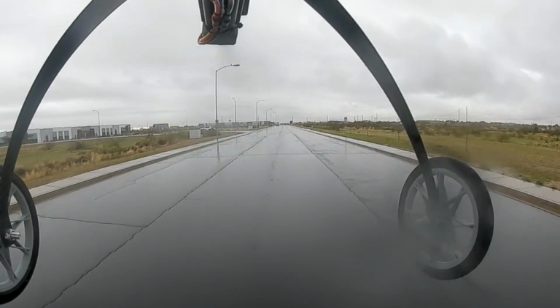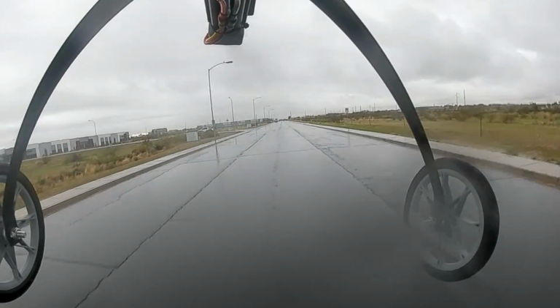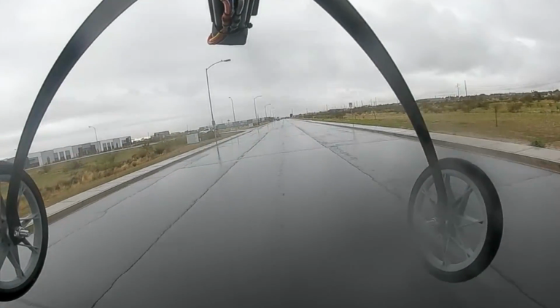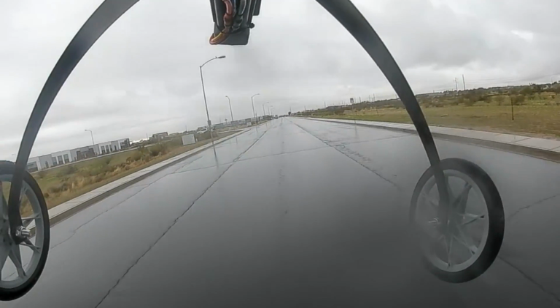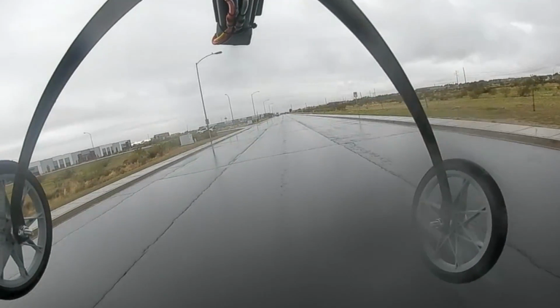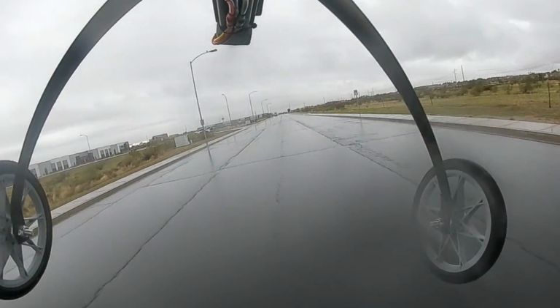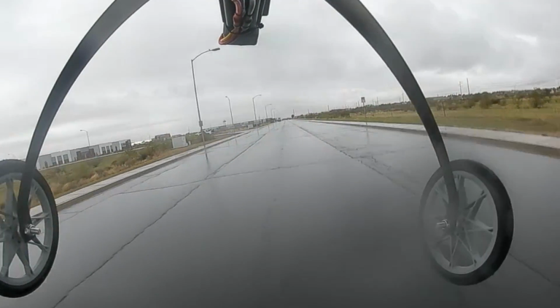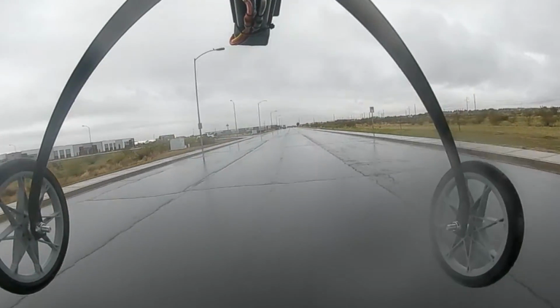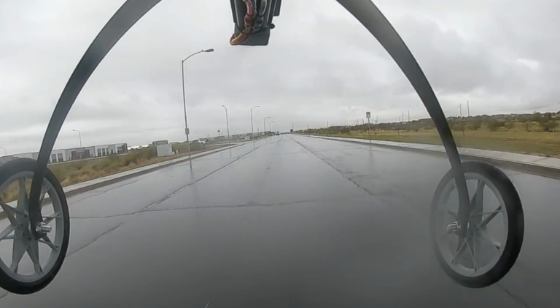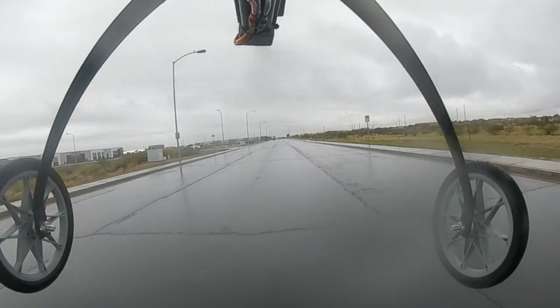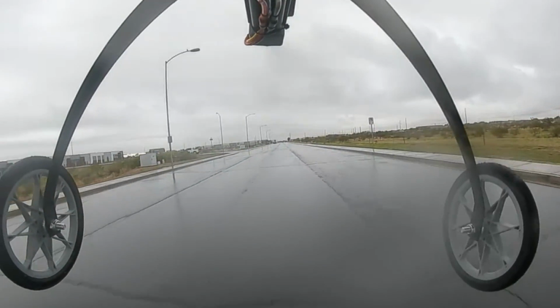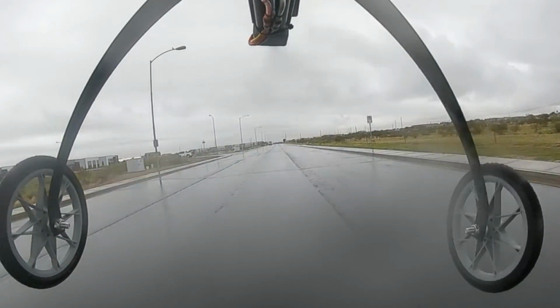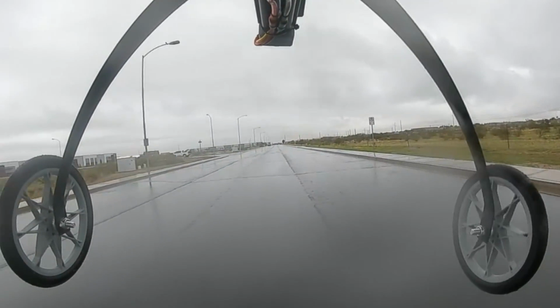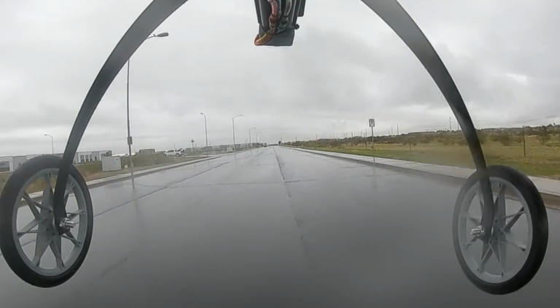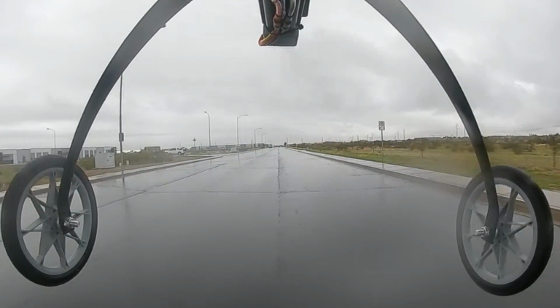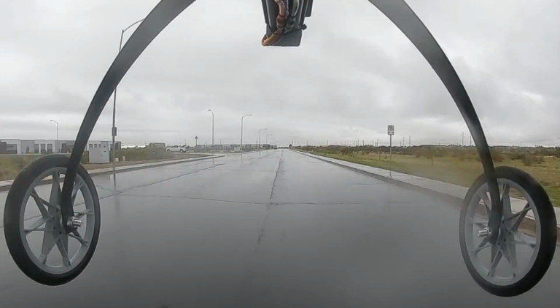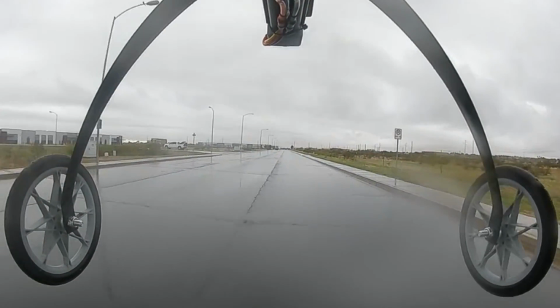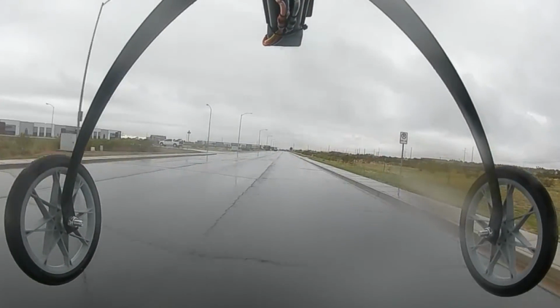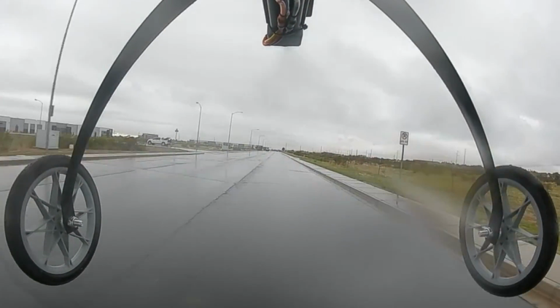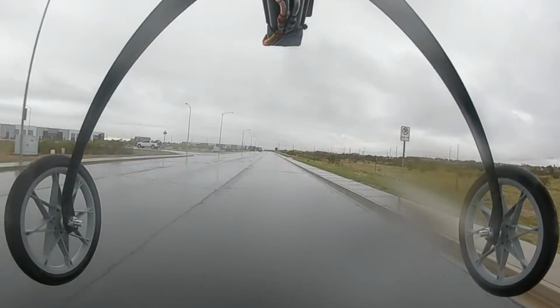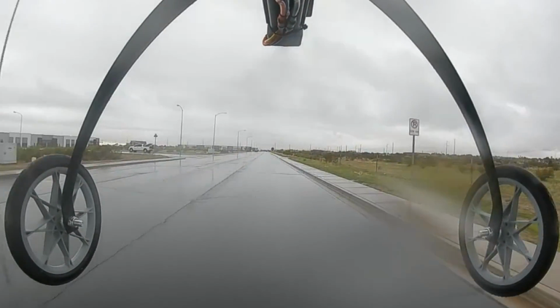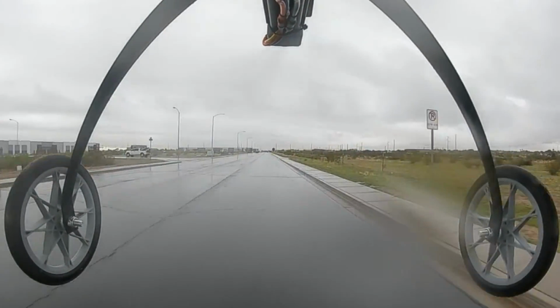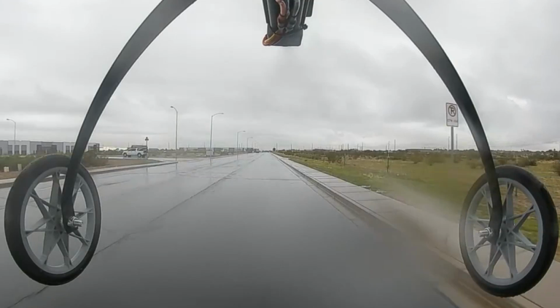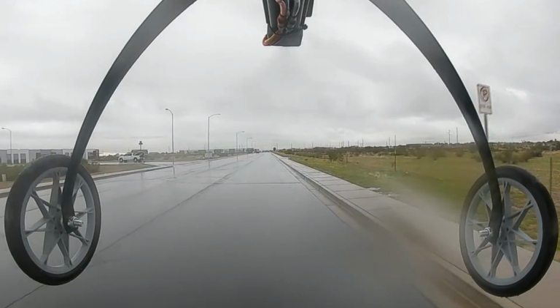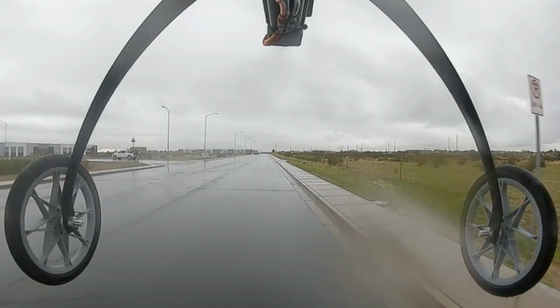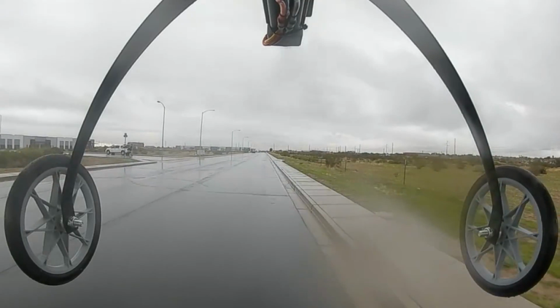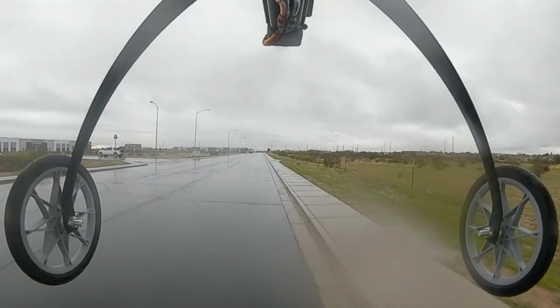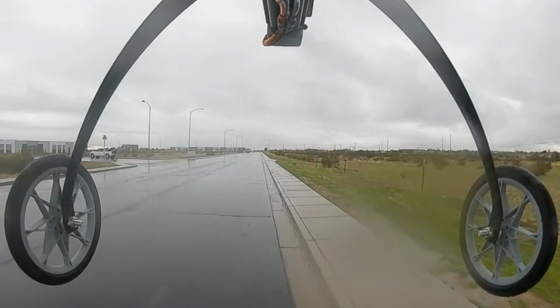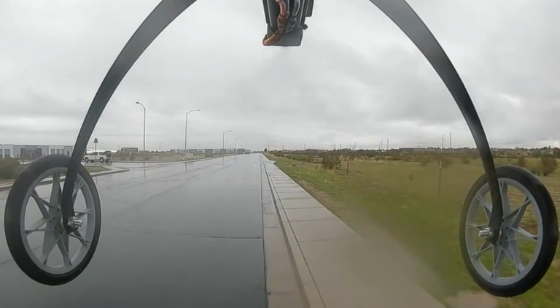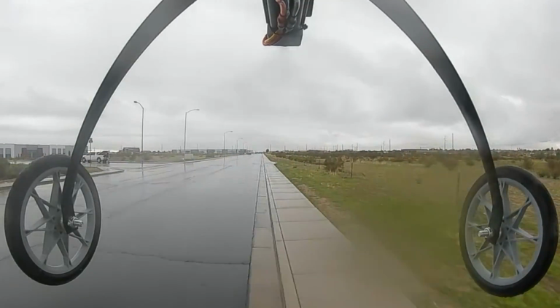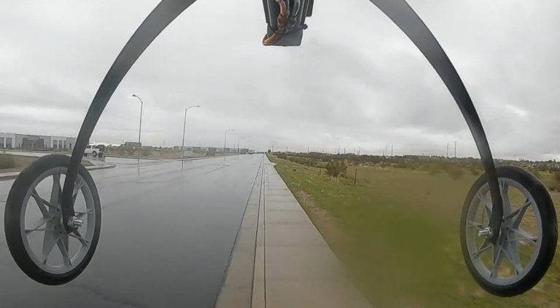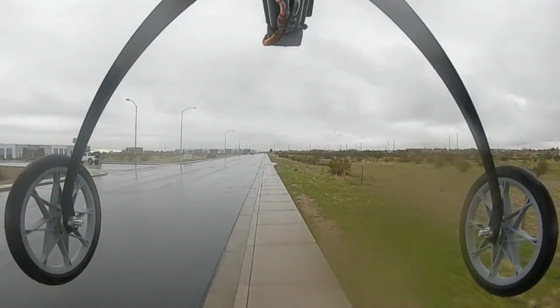We got some rain on there. We'll have to make another video when it's good weather.